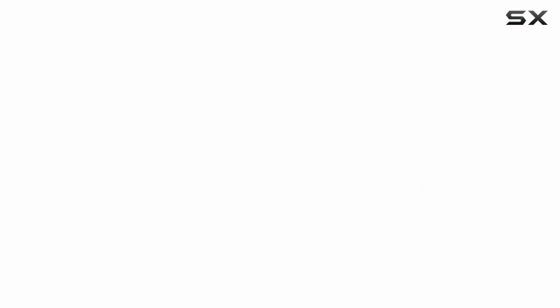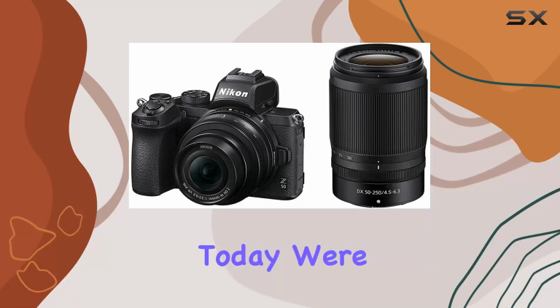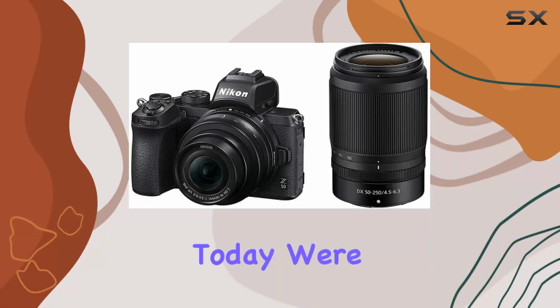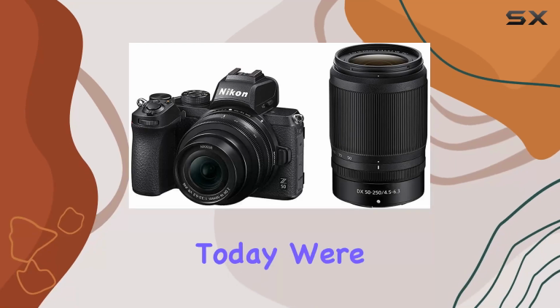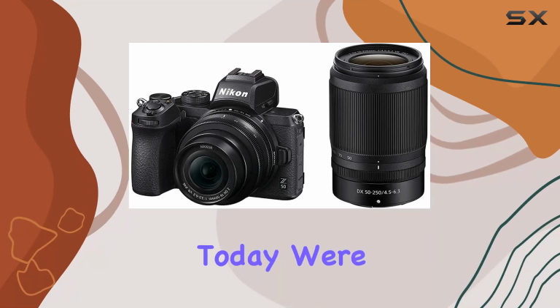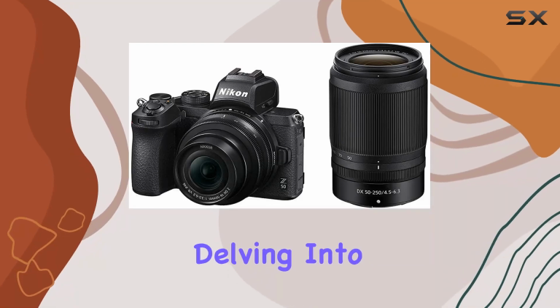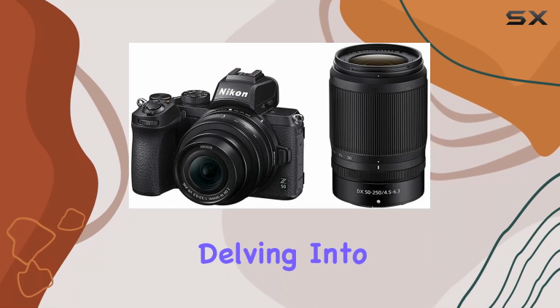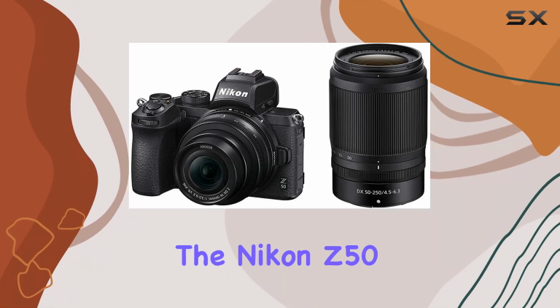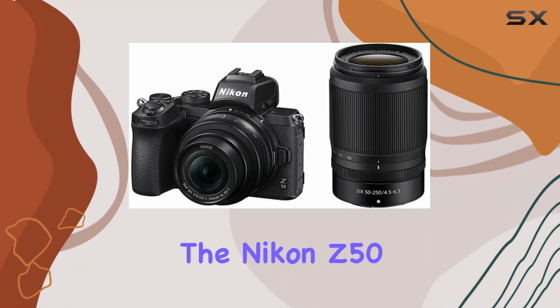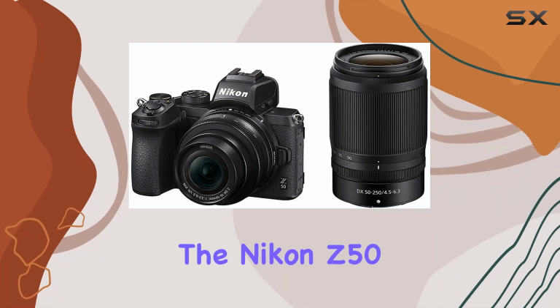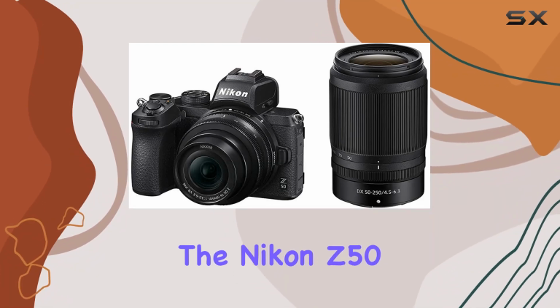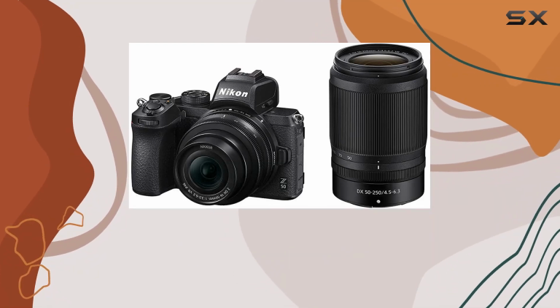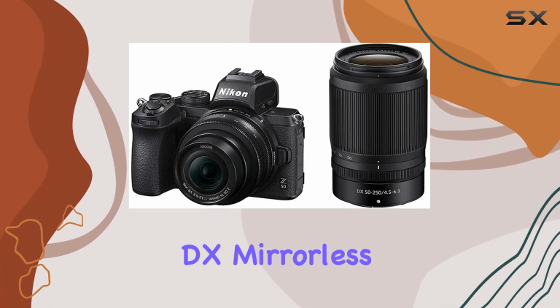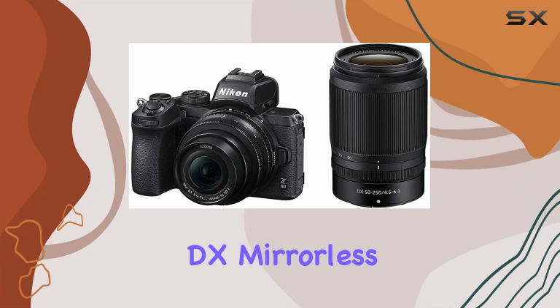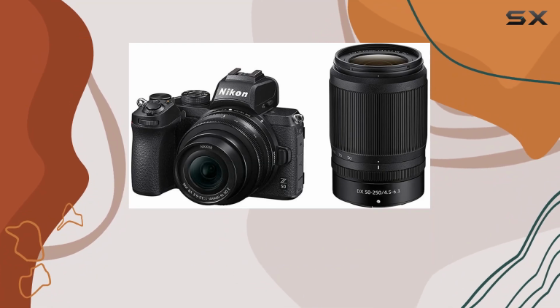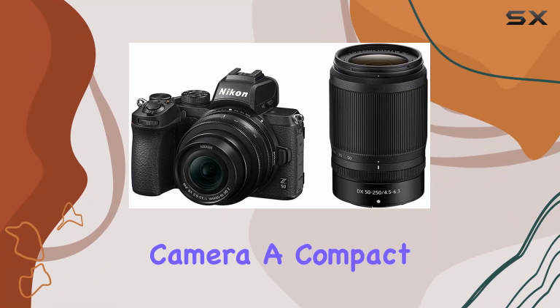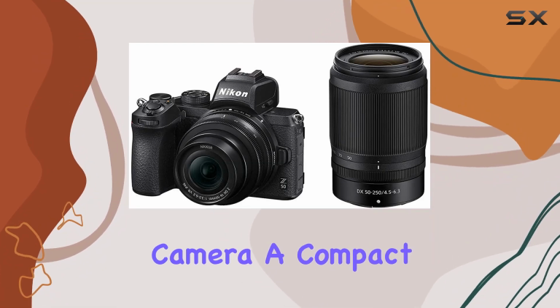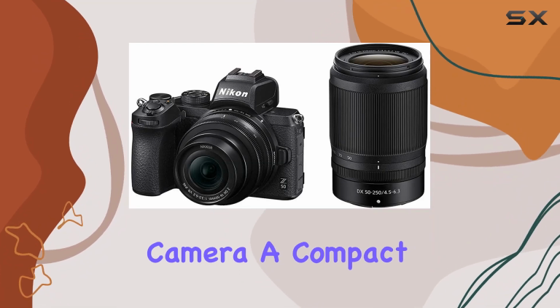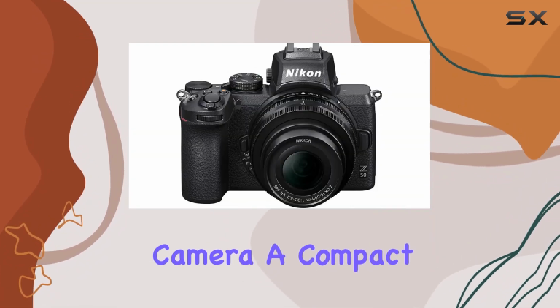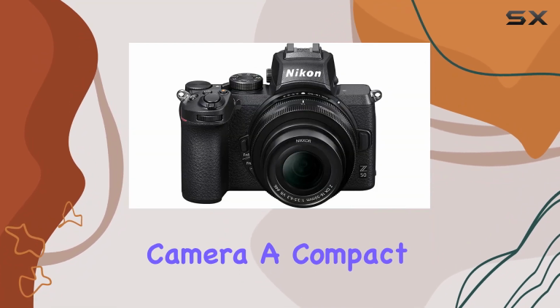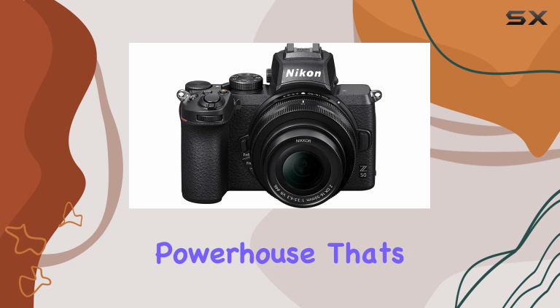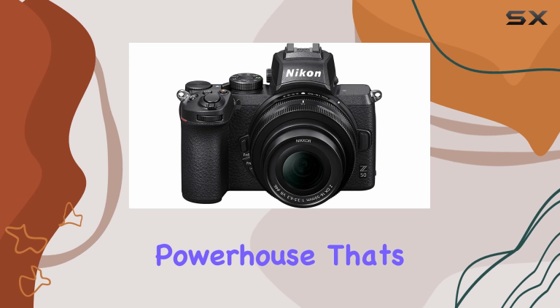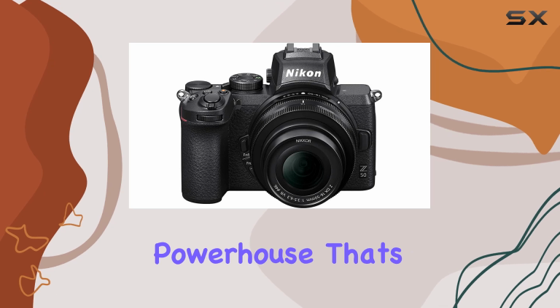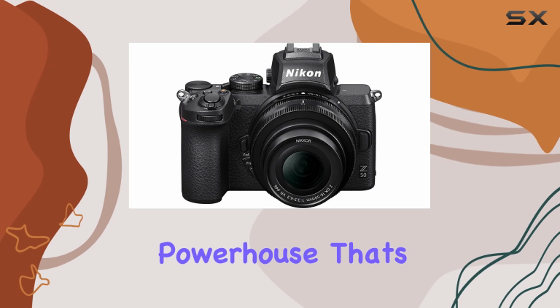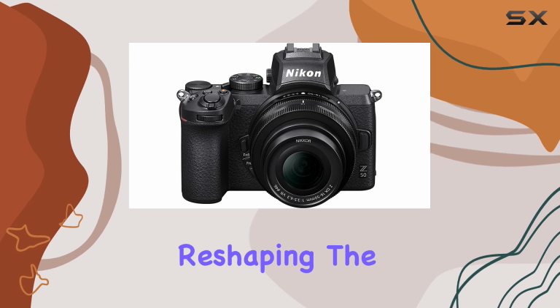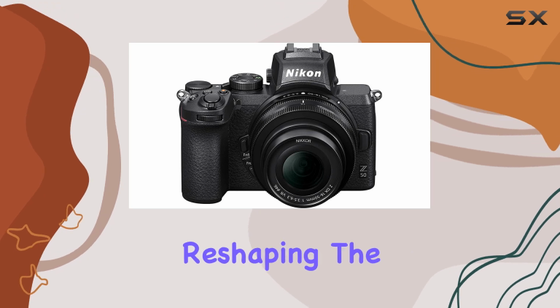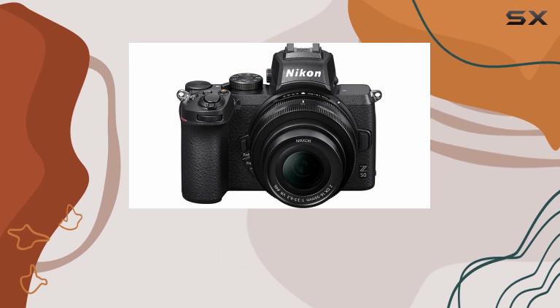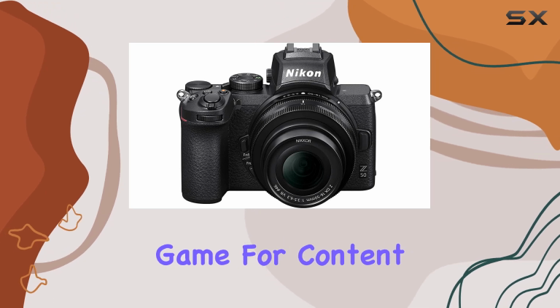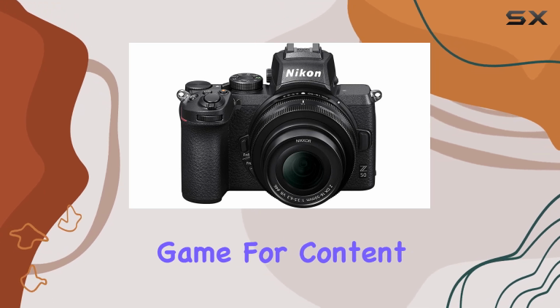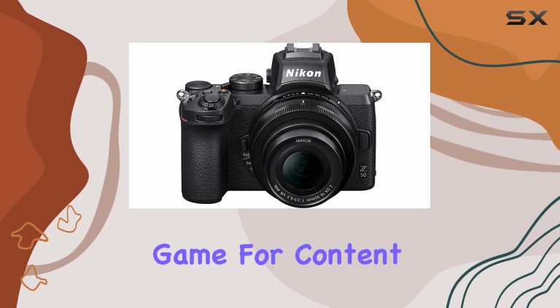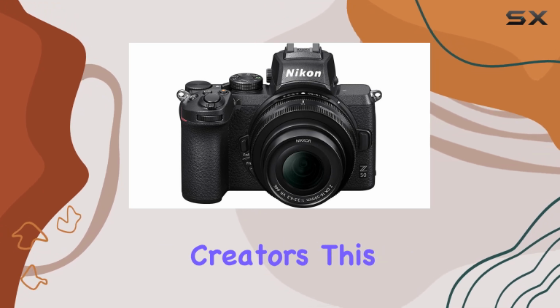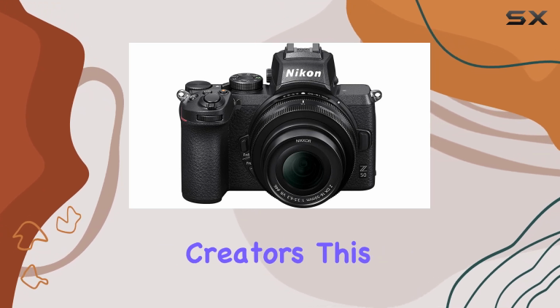Today, we're delving into the Nikon Z50 DX mirrorless camera, a compact powerhouse that's reshaping the game for content creators.